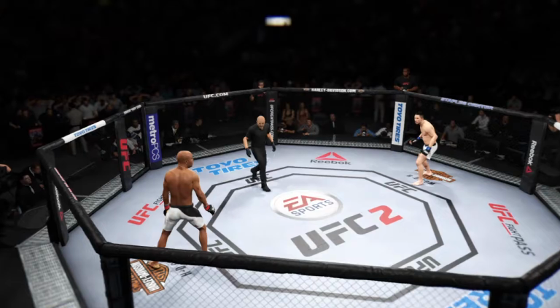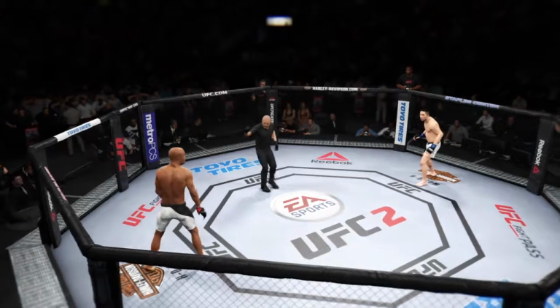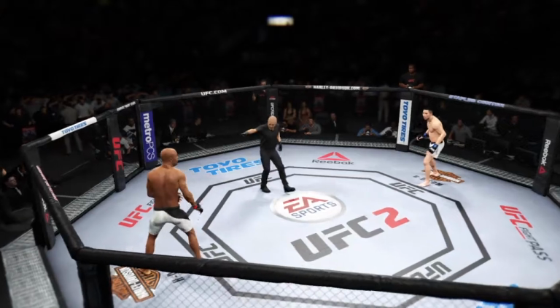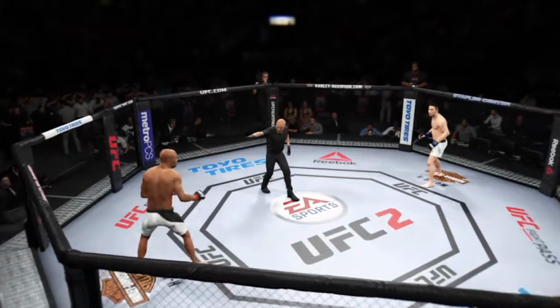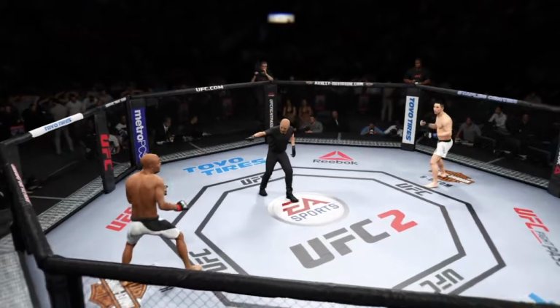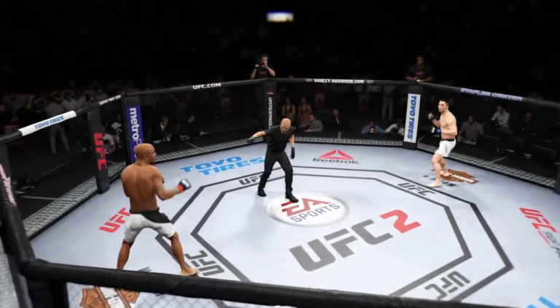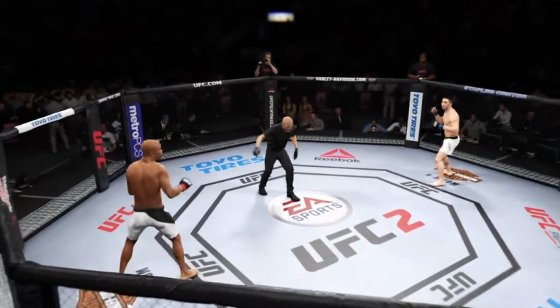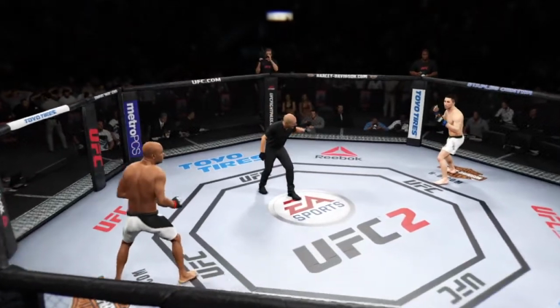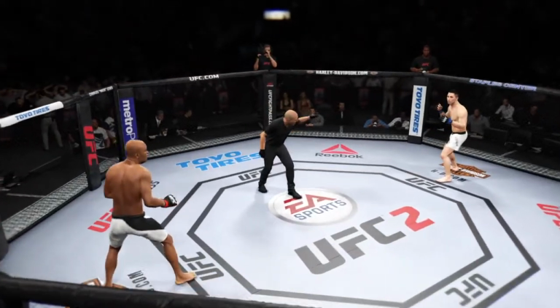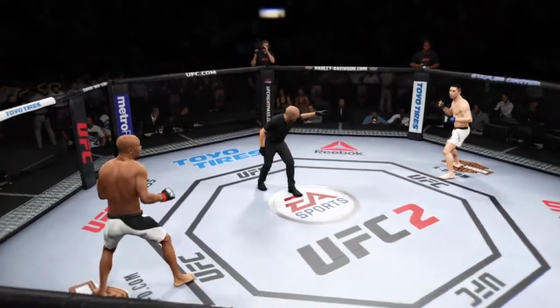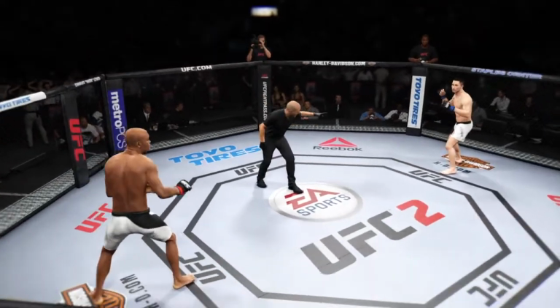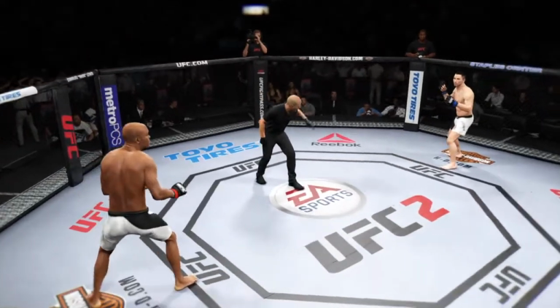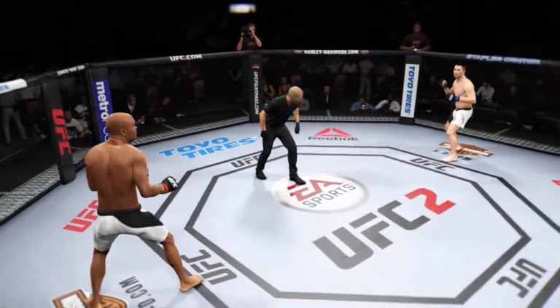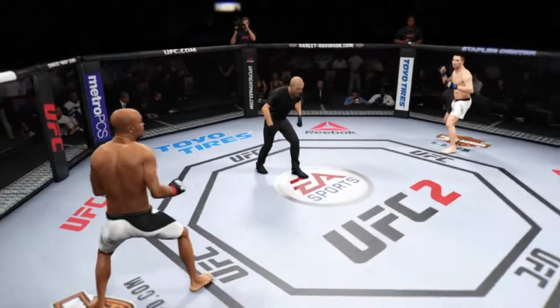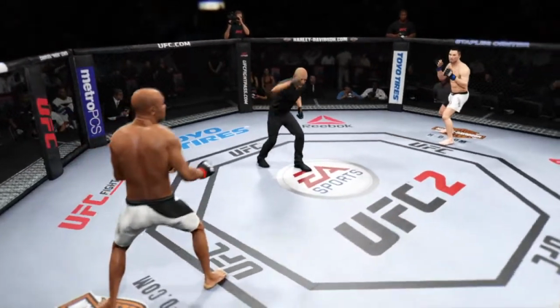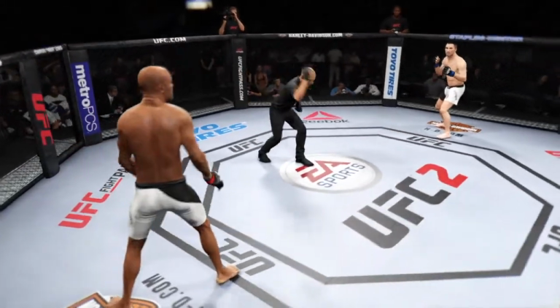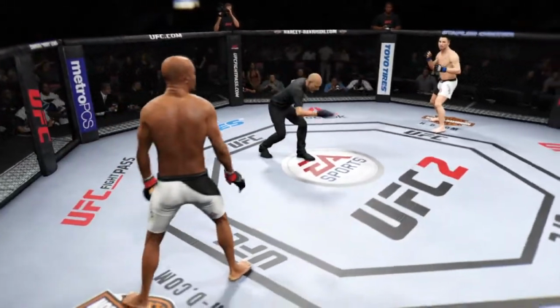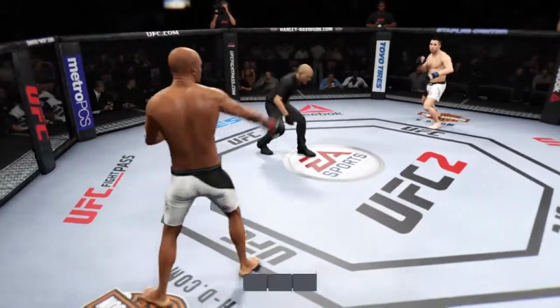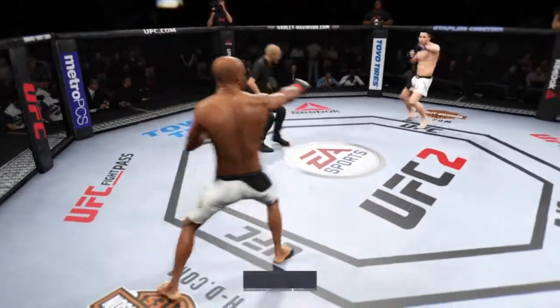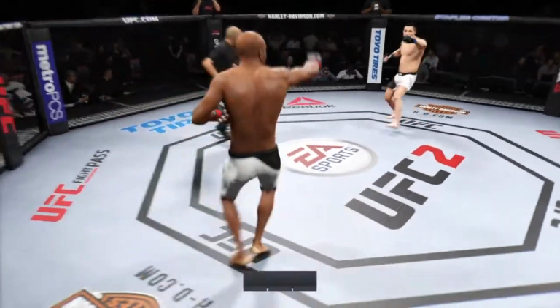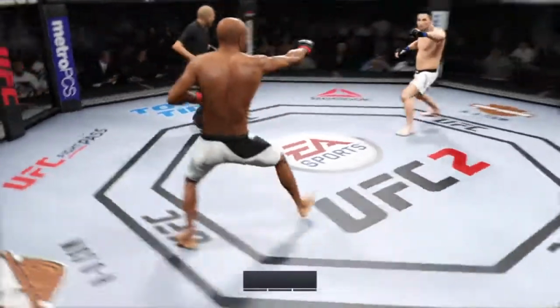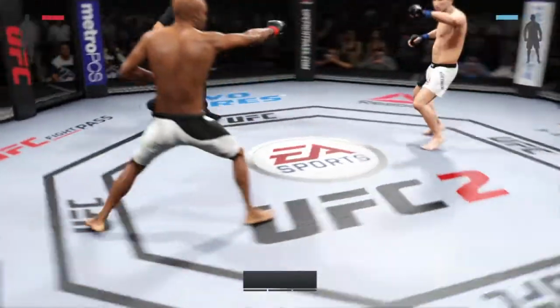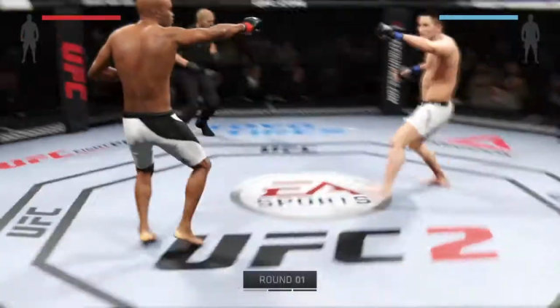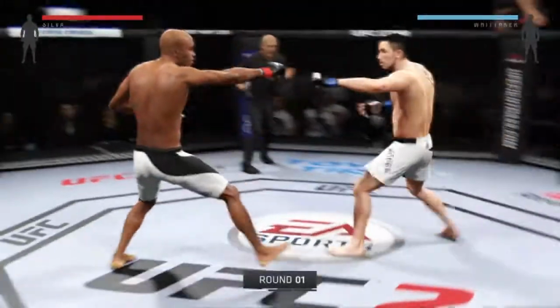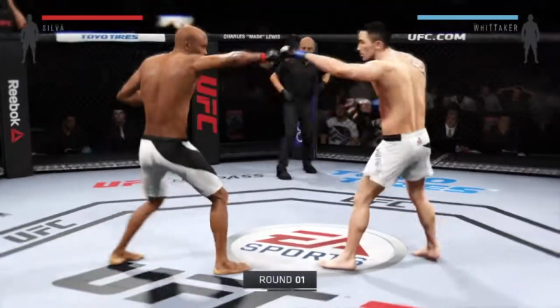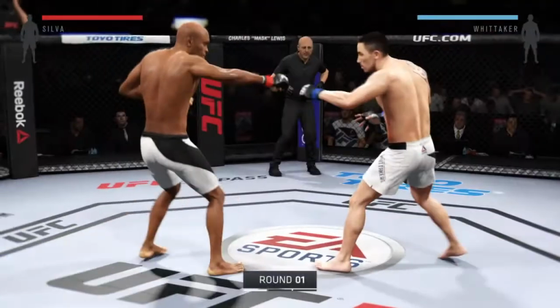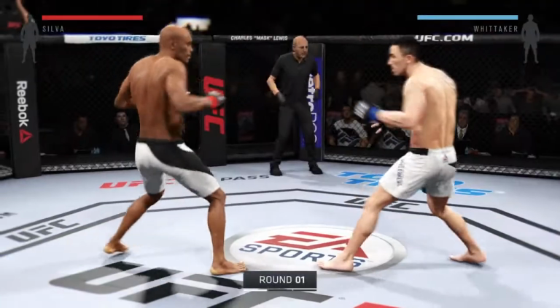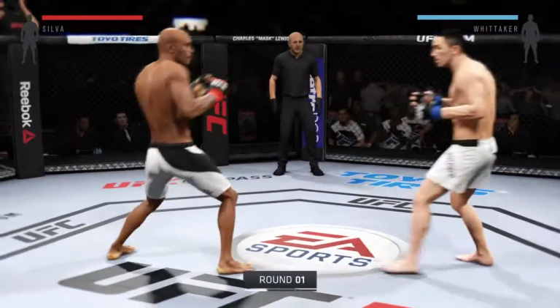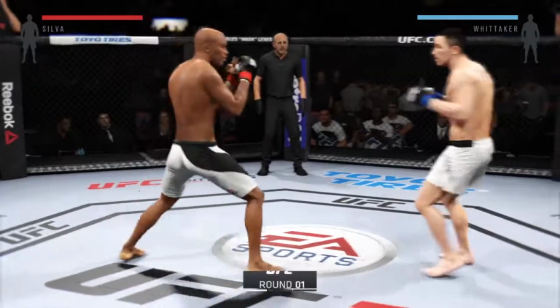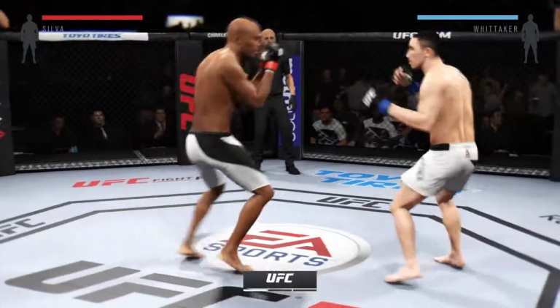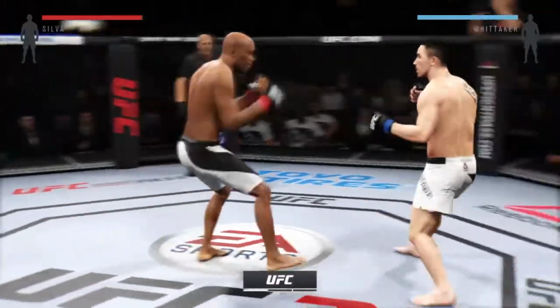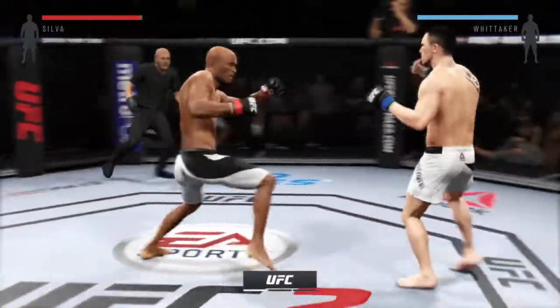Anderson Silva versus Robert Whittaker. Fight! This fight is scheduled for three five-minute rounds.